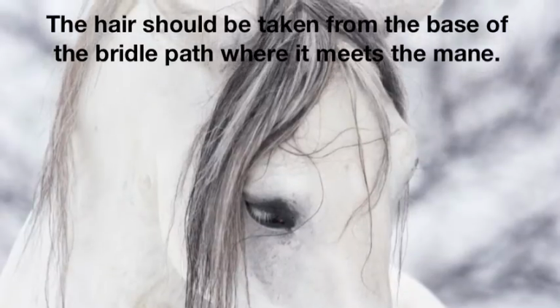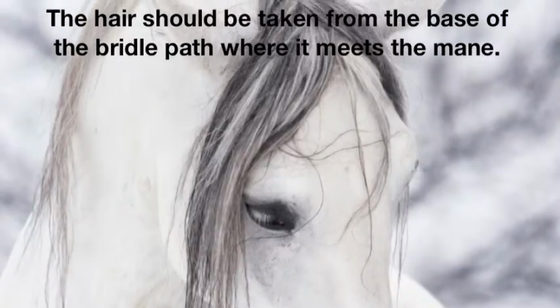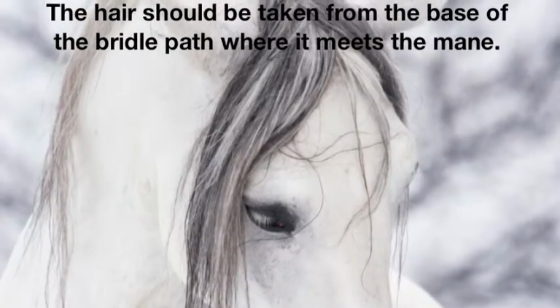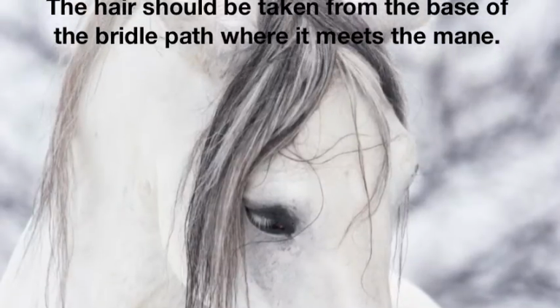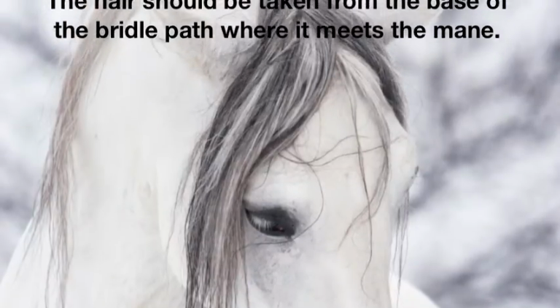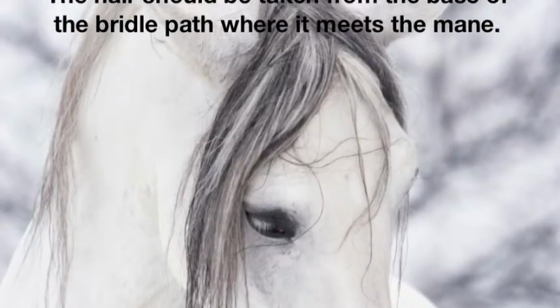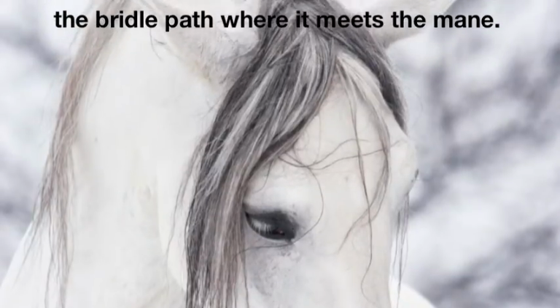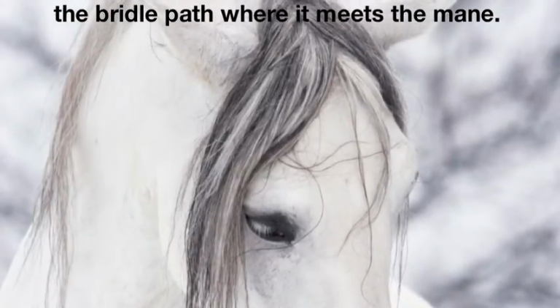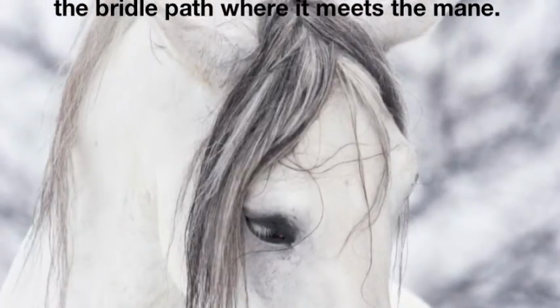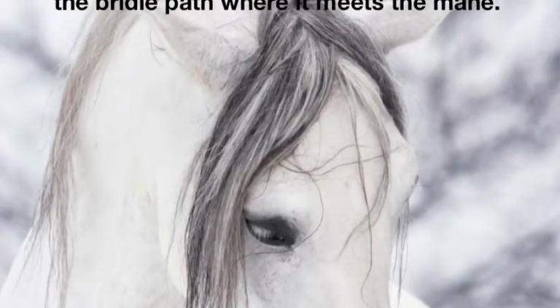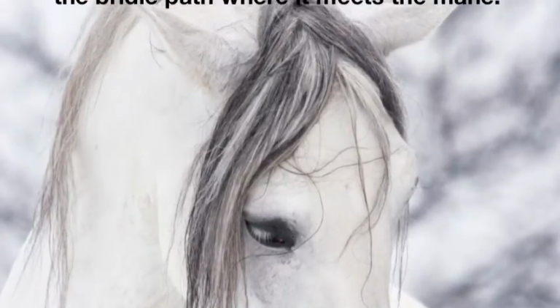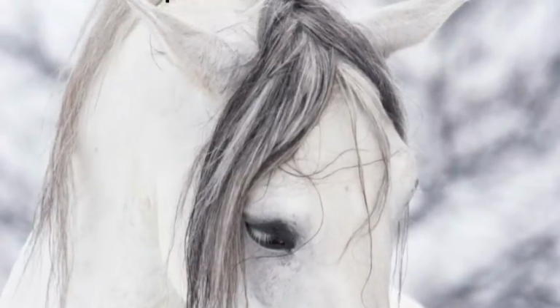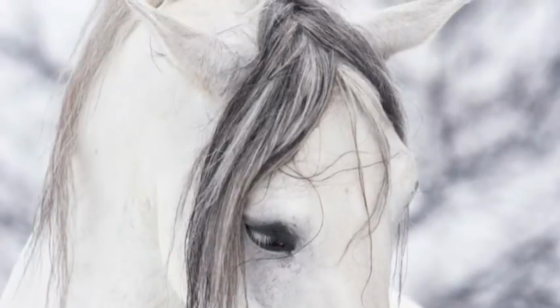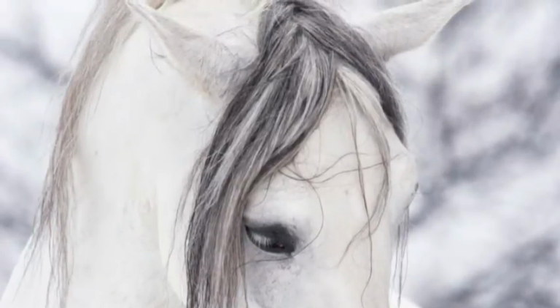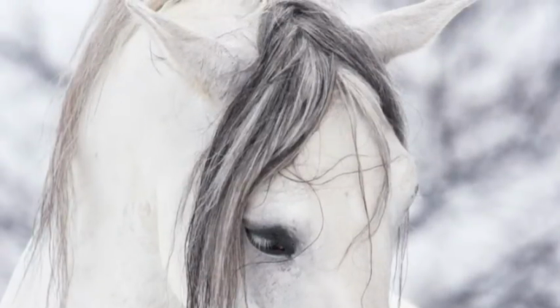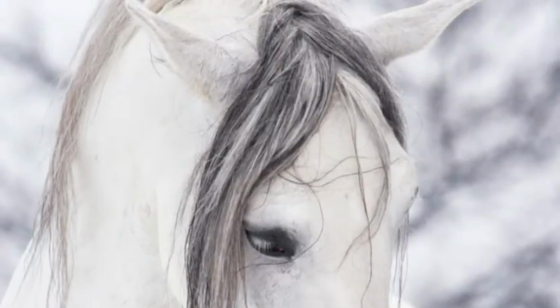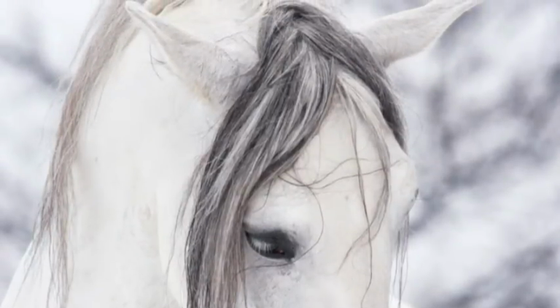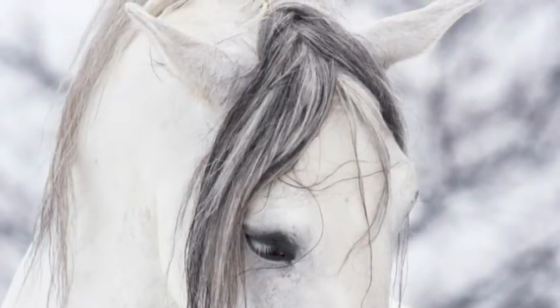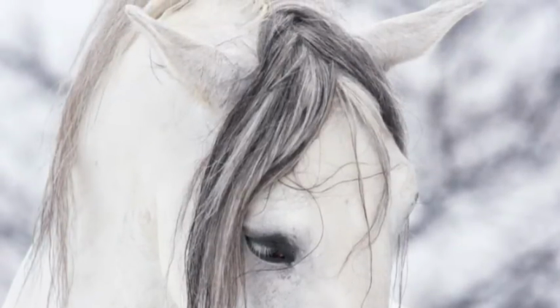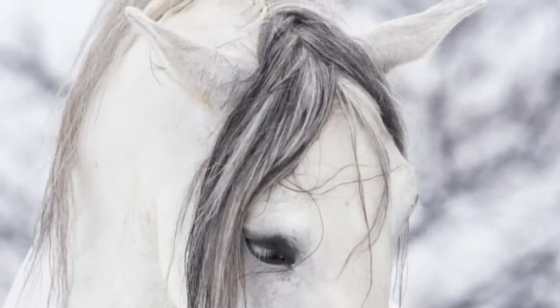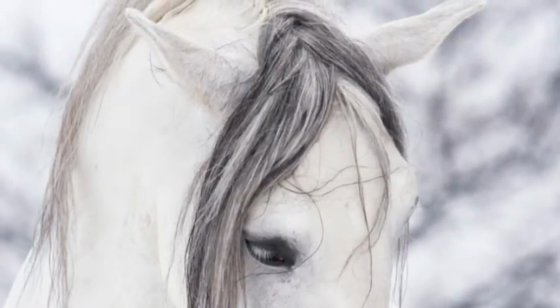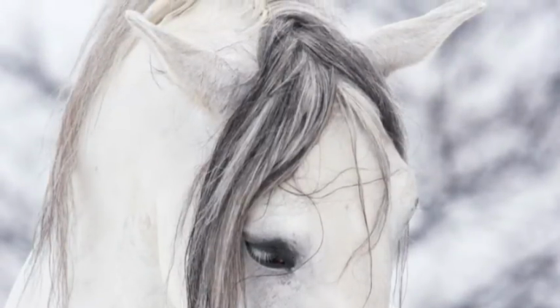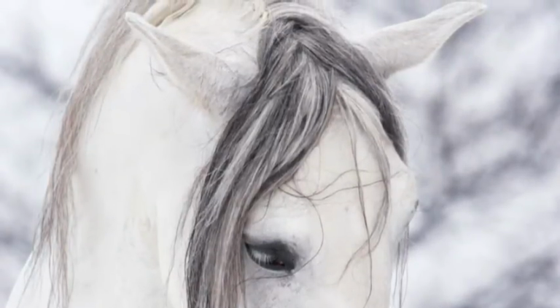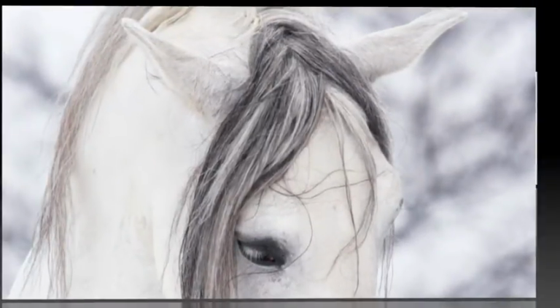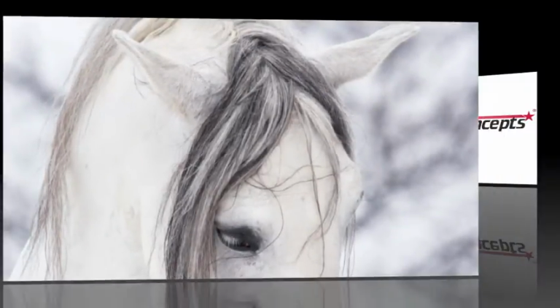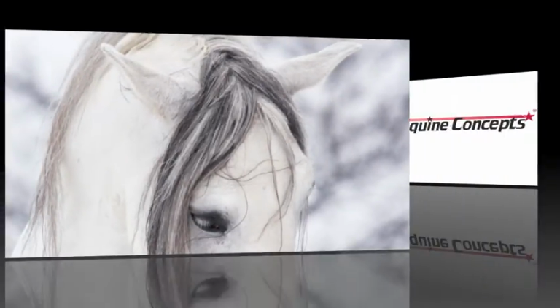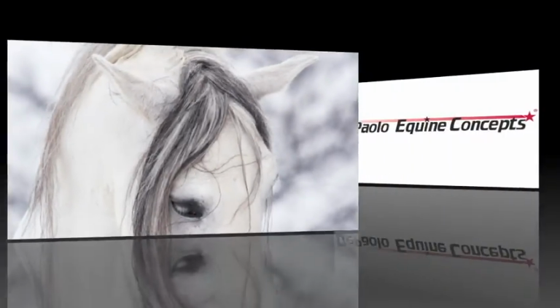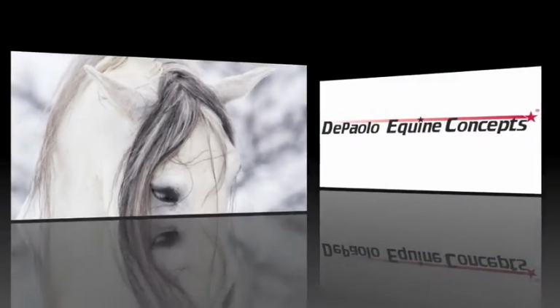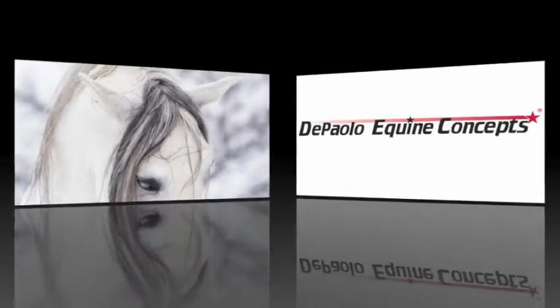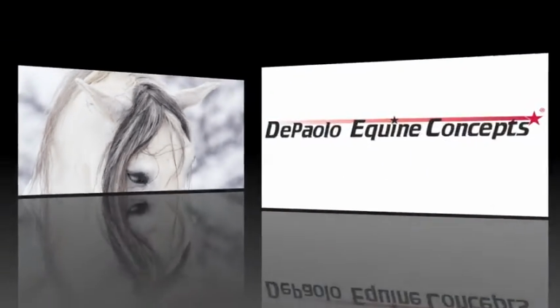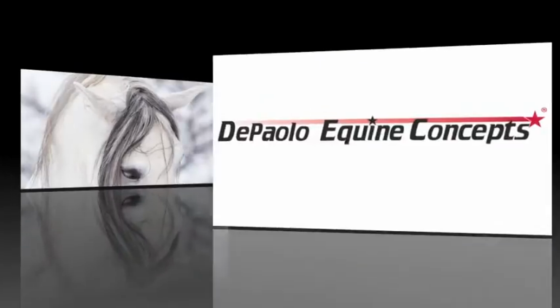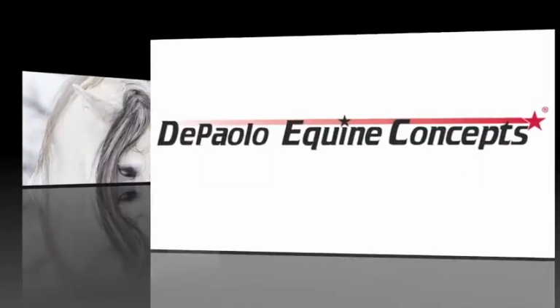To order horse hair analysis, please visit dapaloequineconcepts.com.